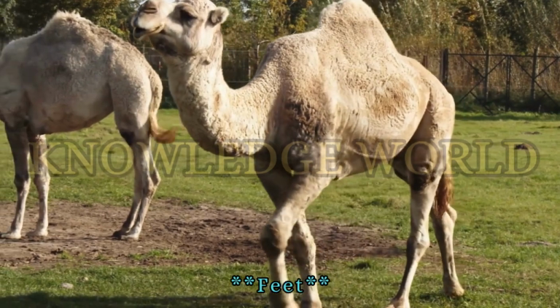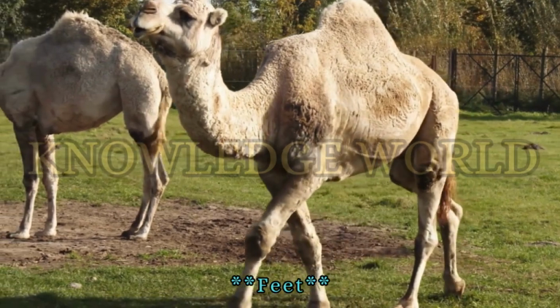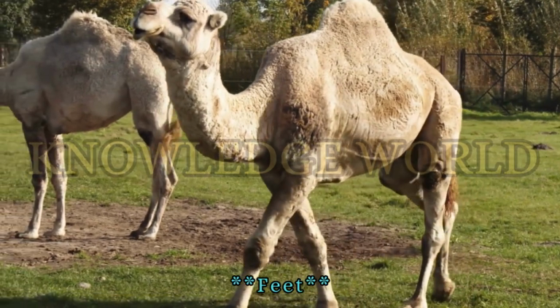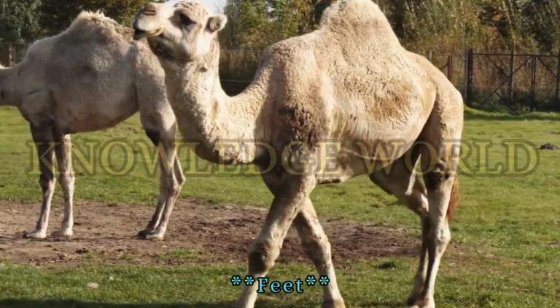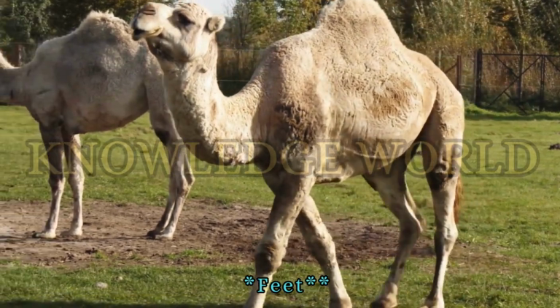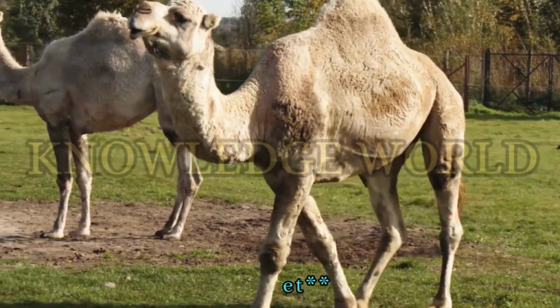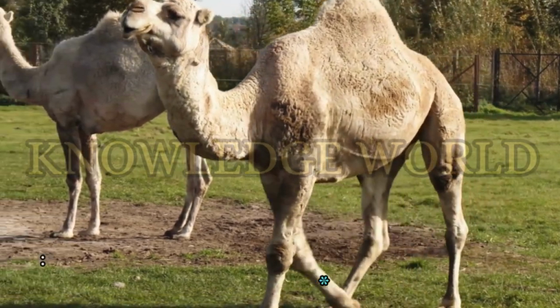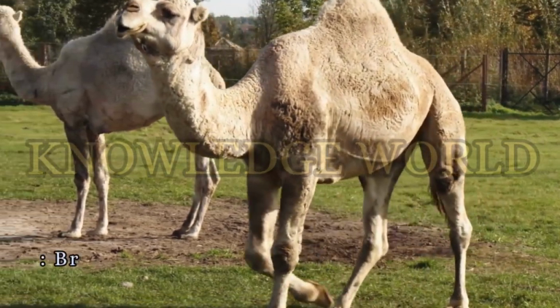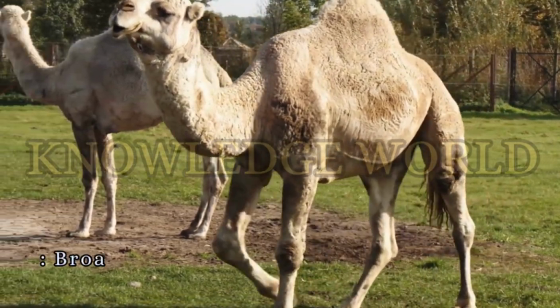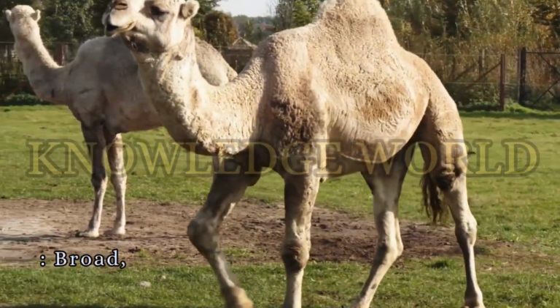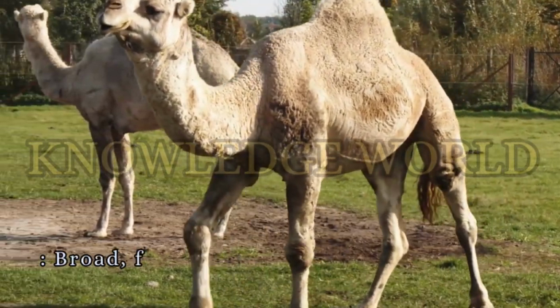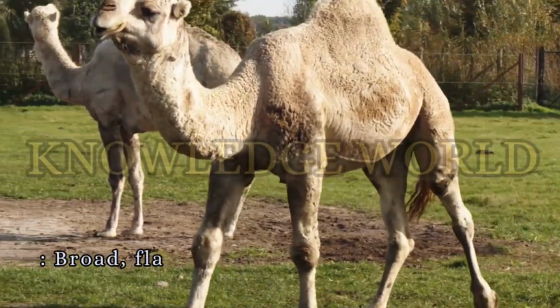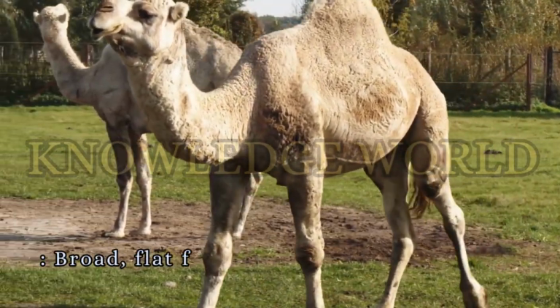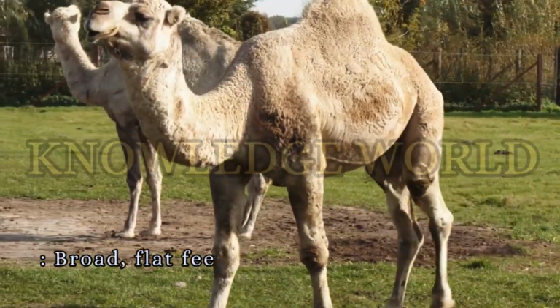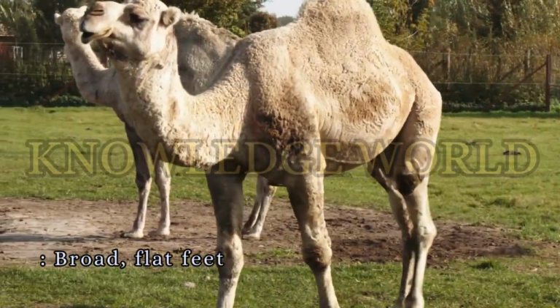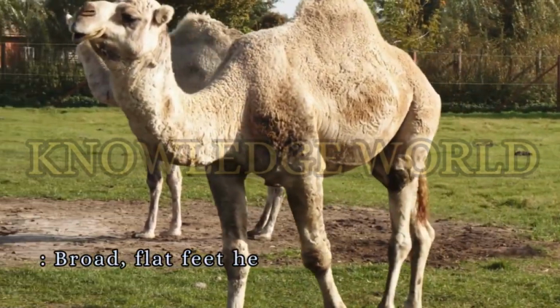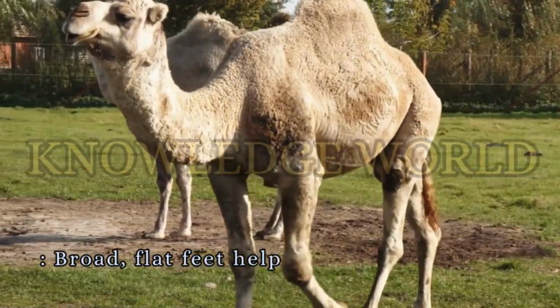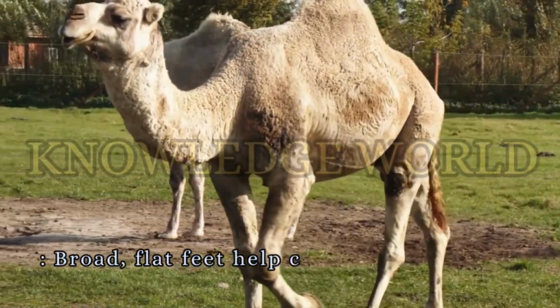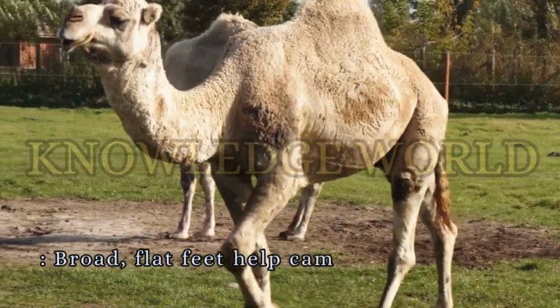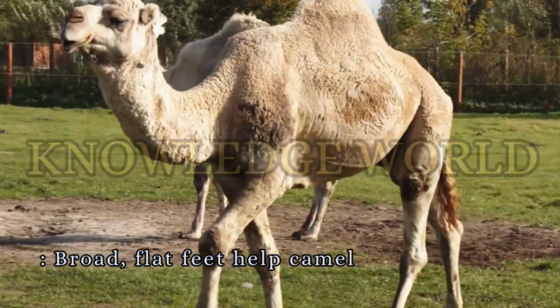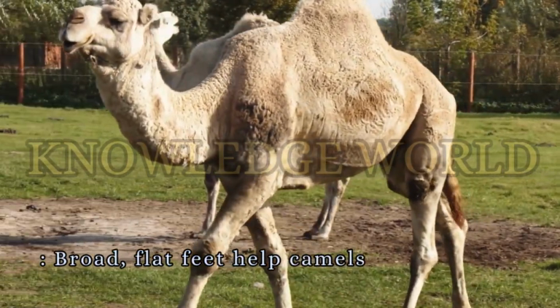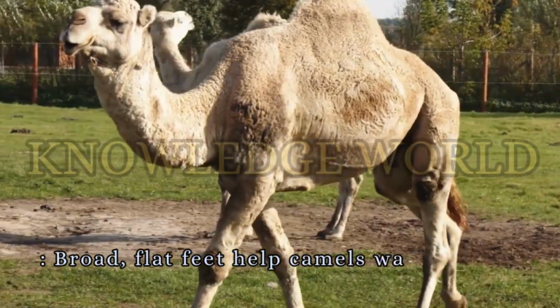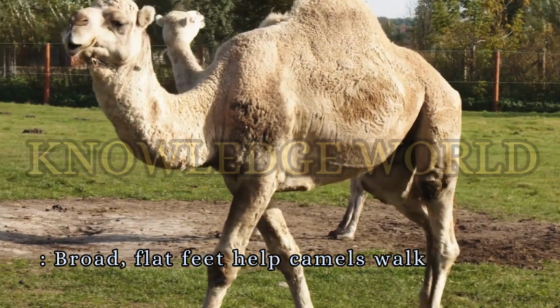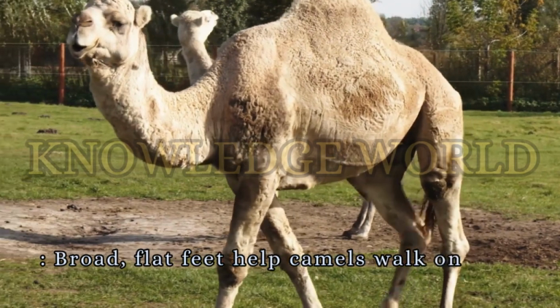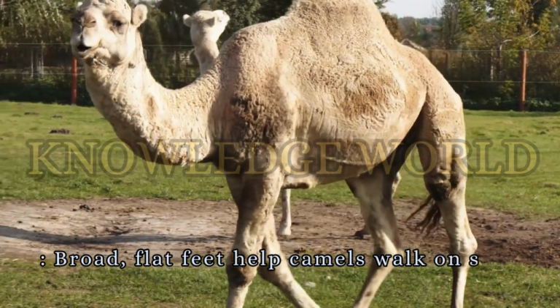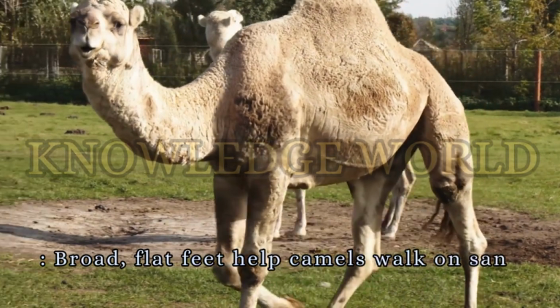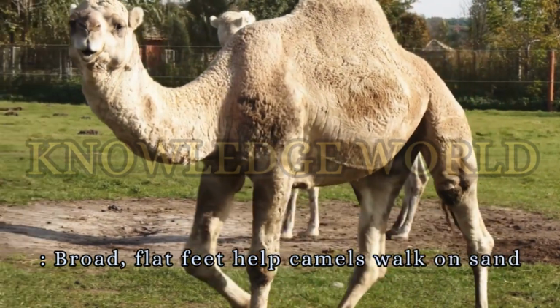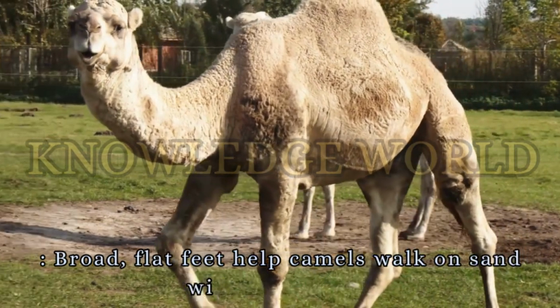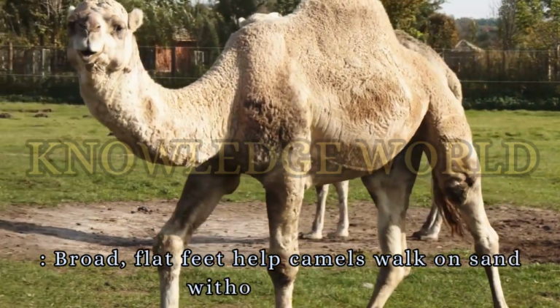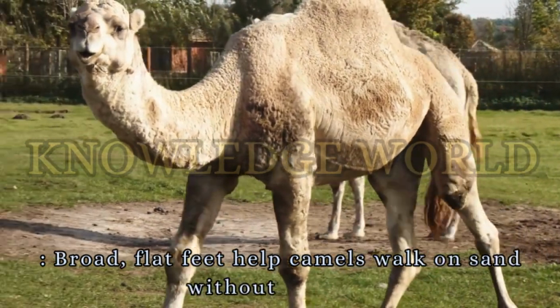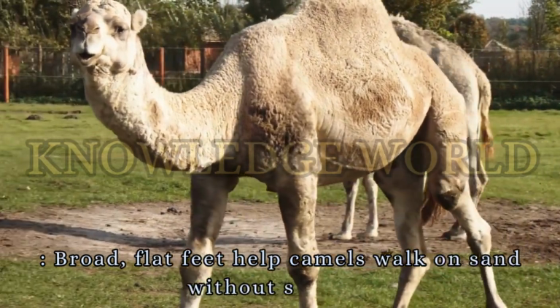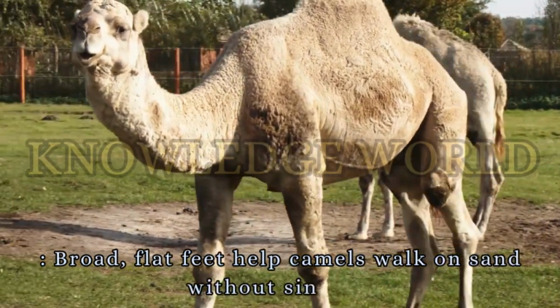Feet. Broad, flat feet help camels walk on sand without sinking.